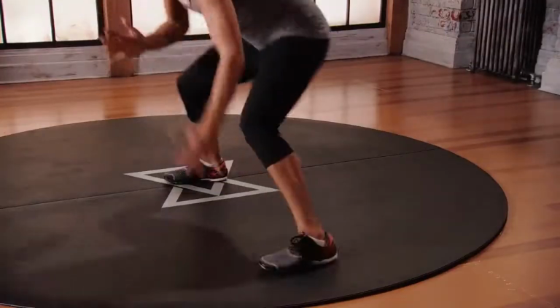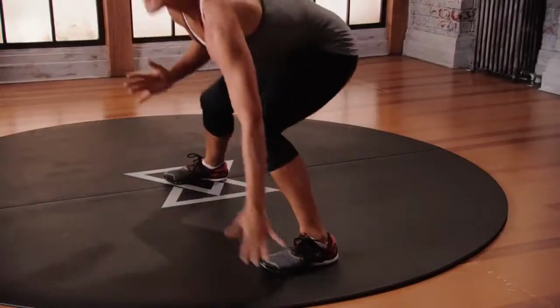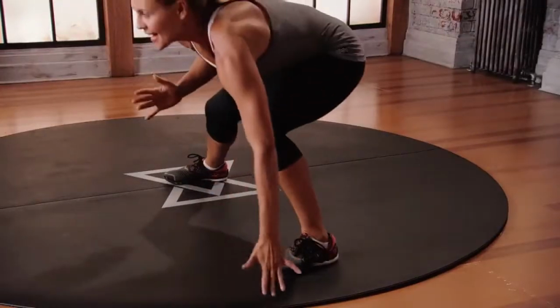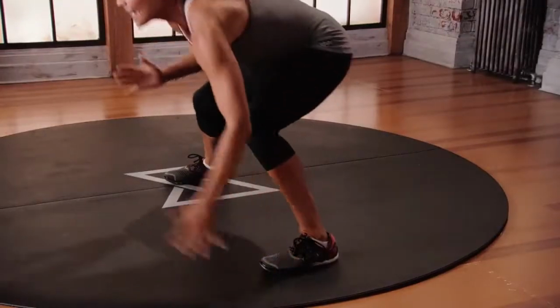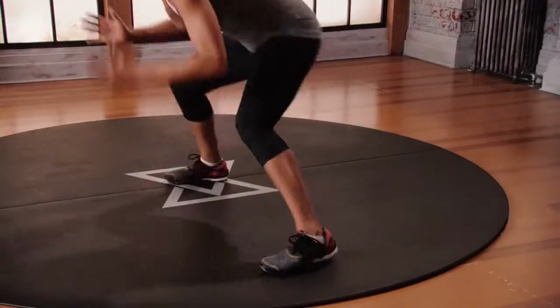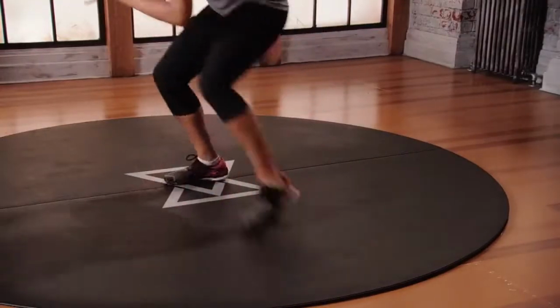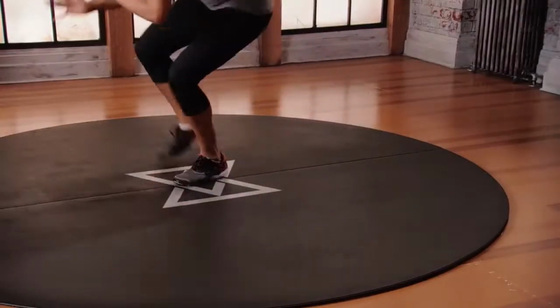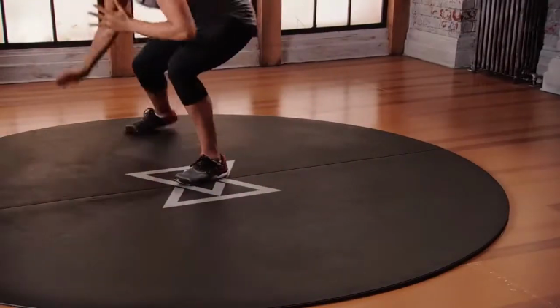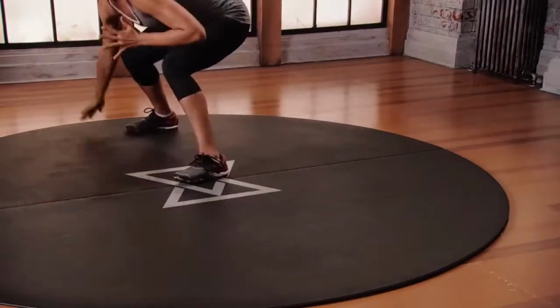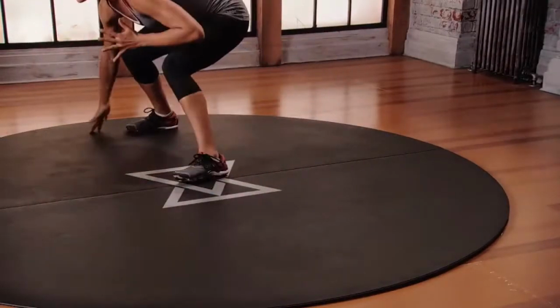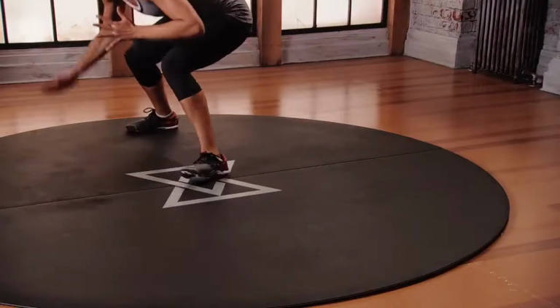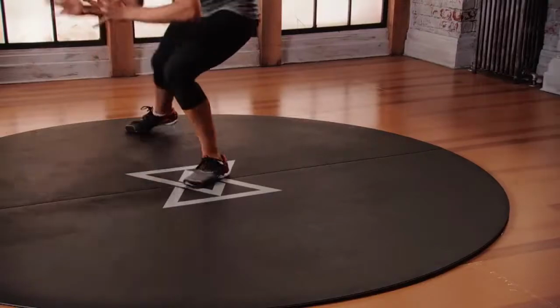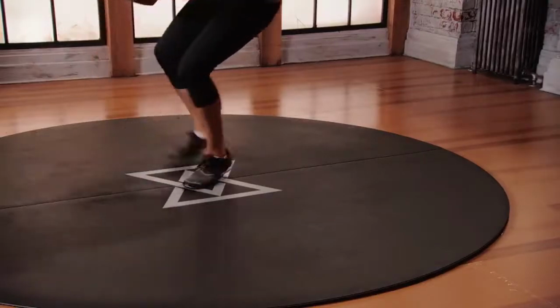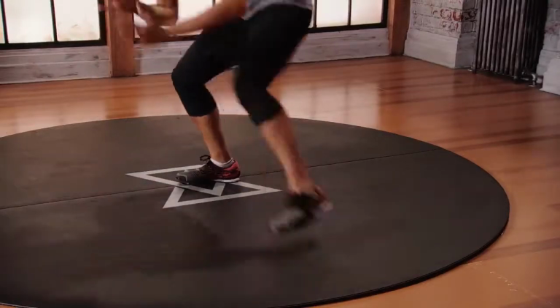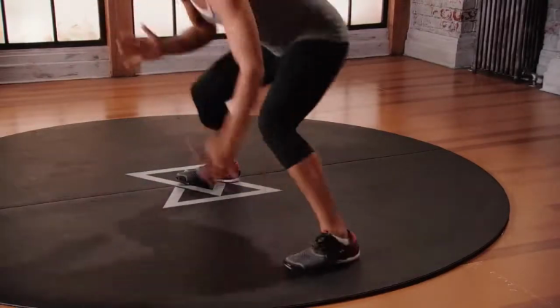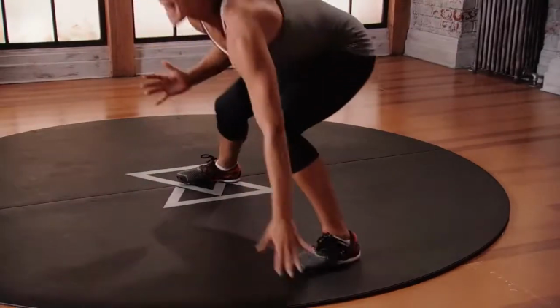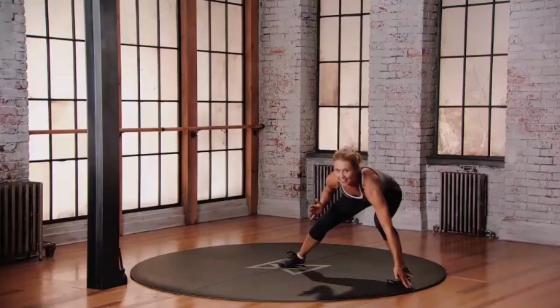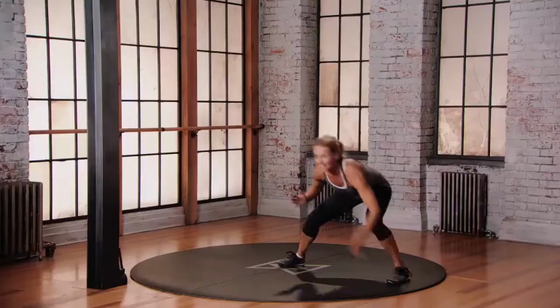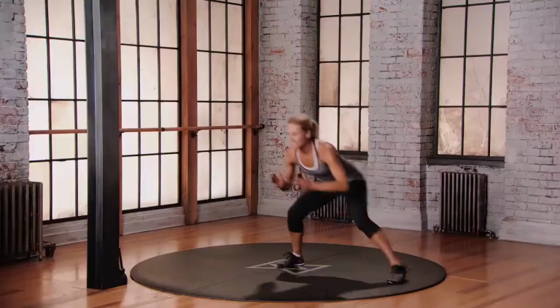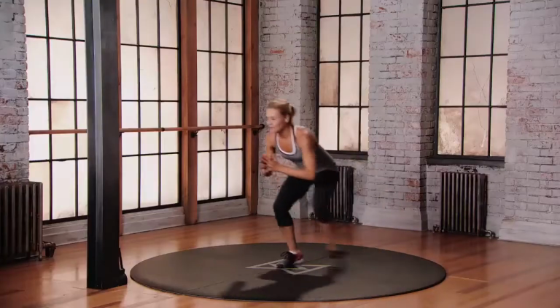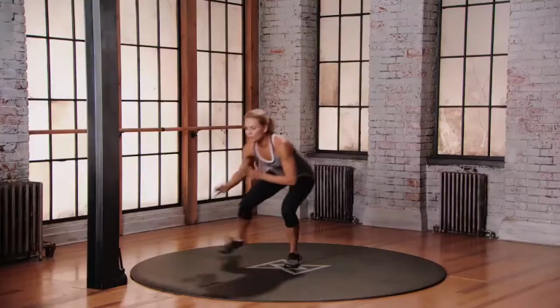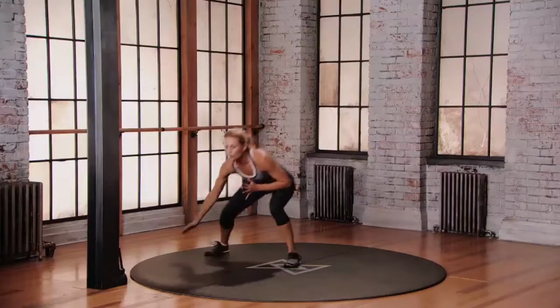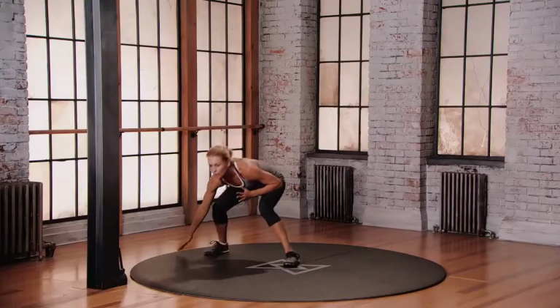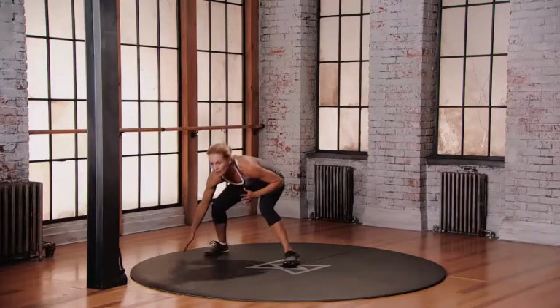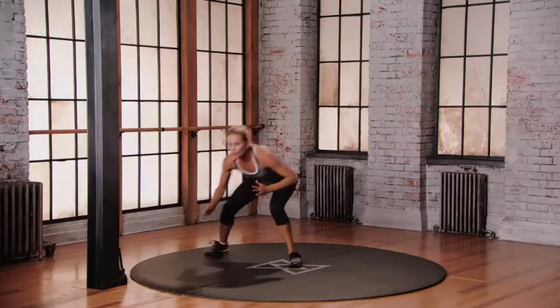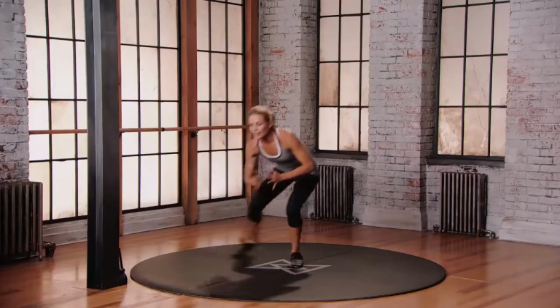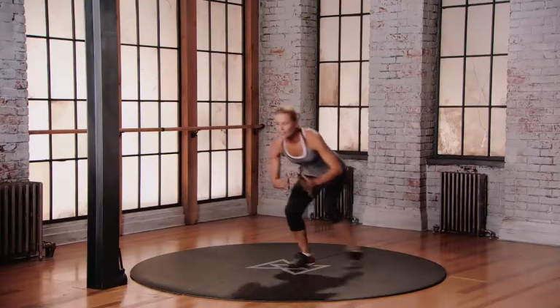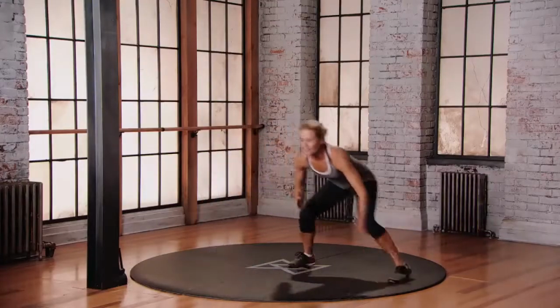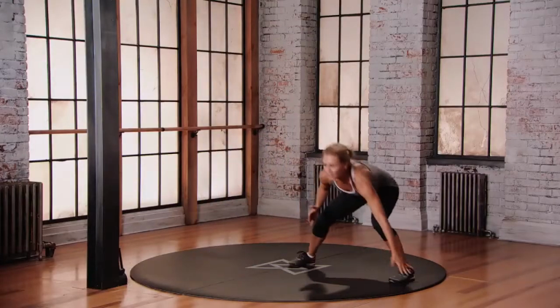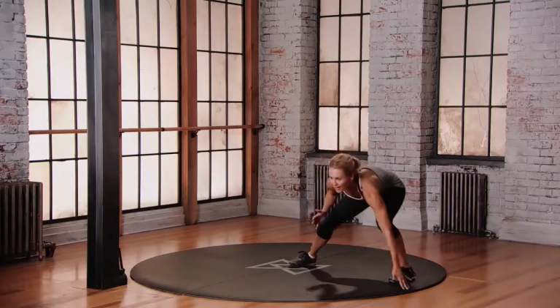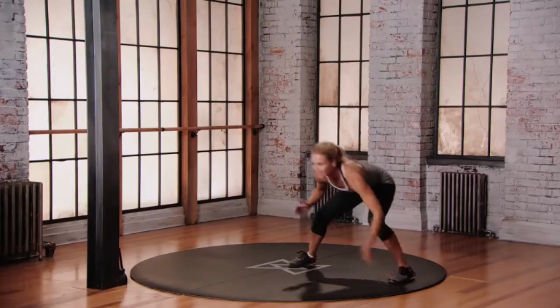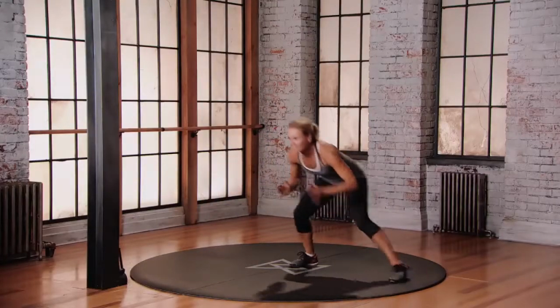Stay with your breath. Athleticism. Quick feet. You got this.